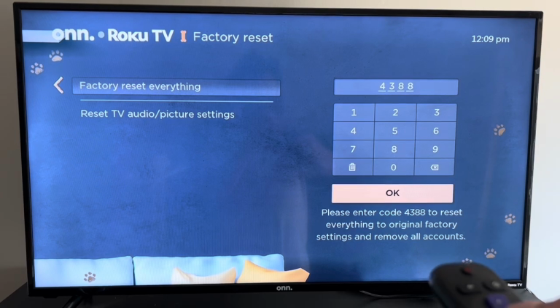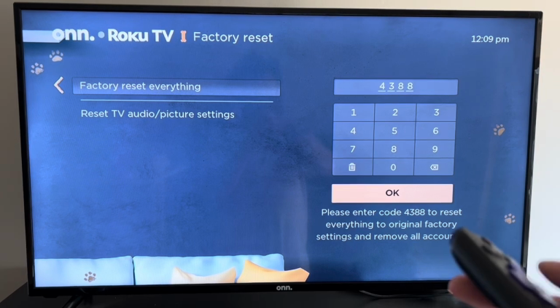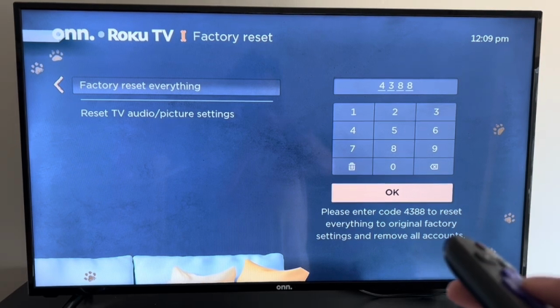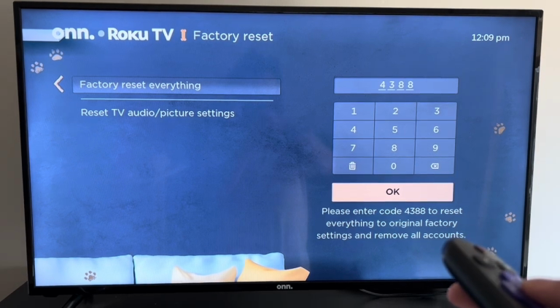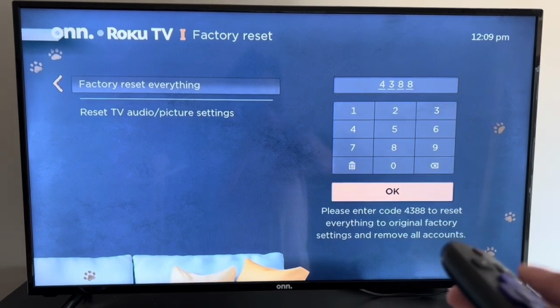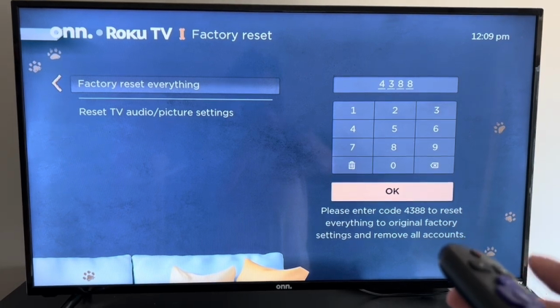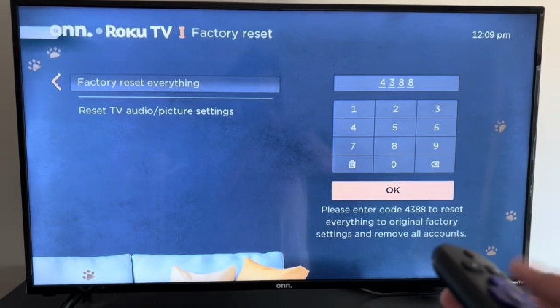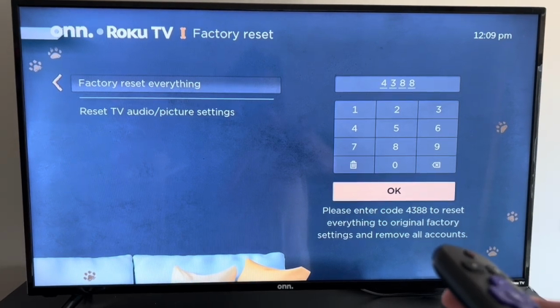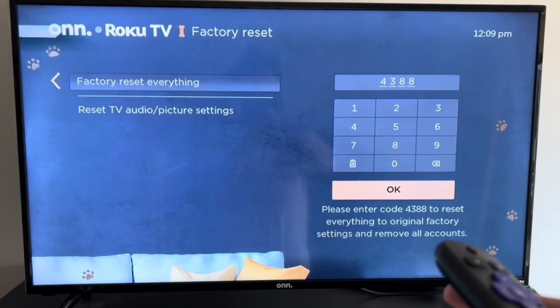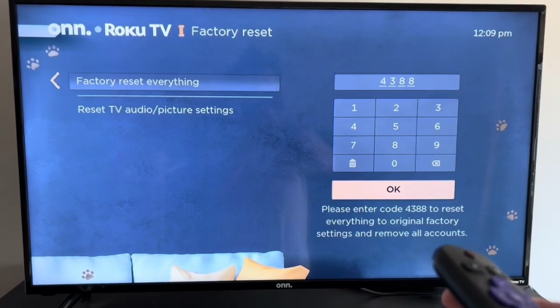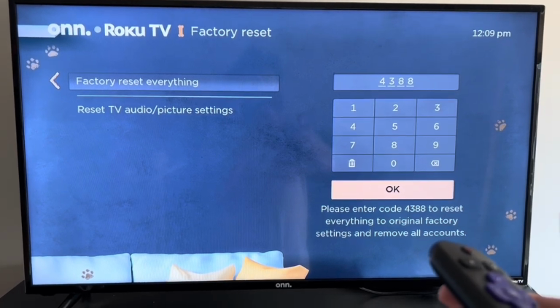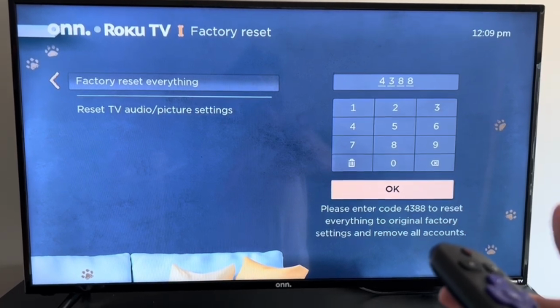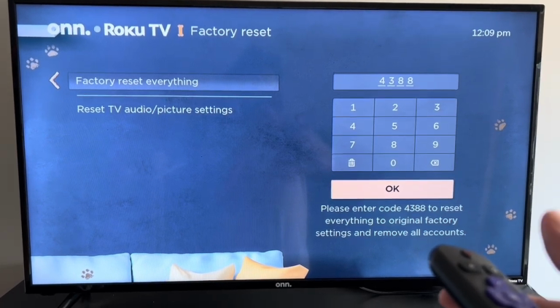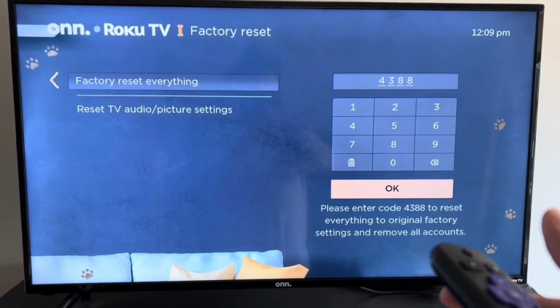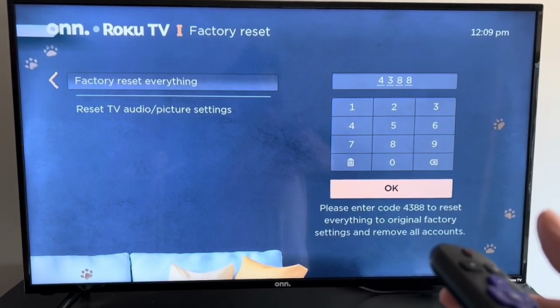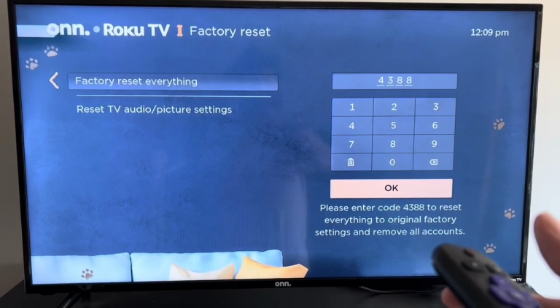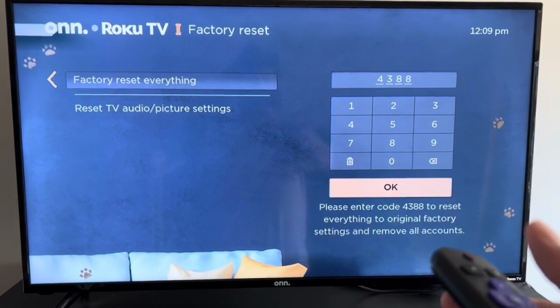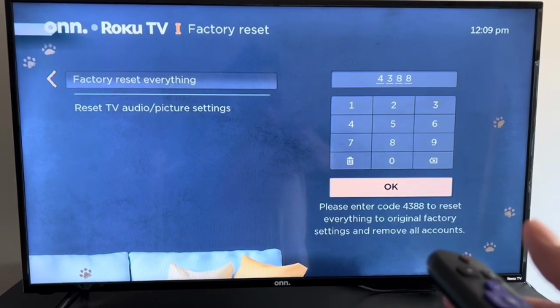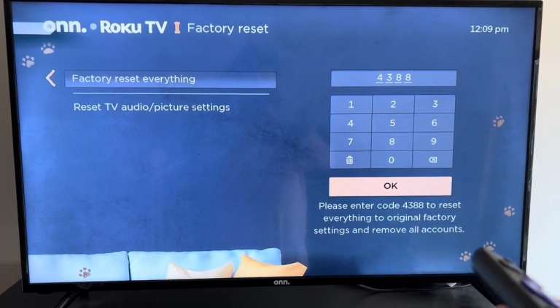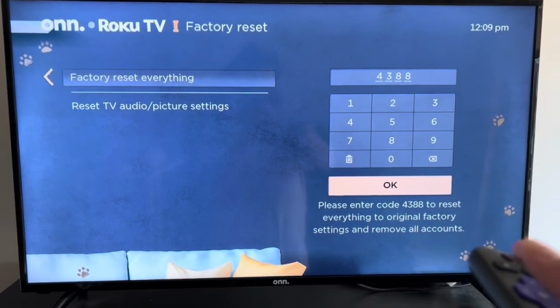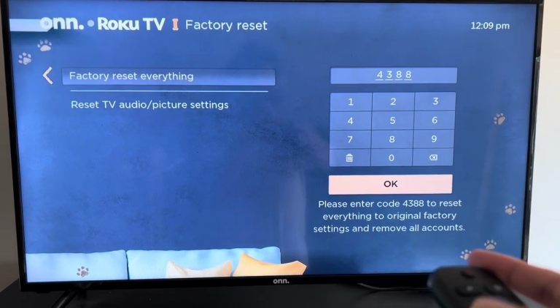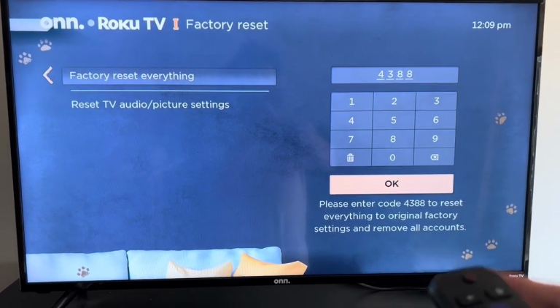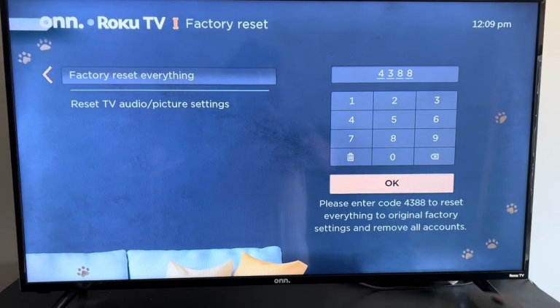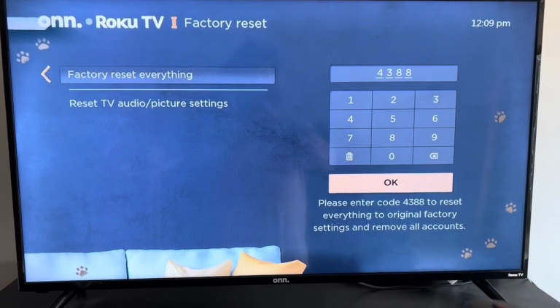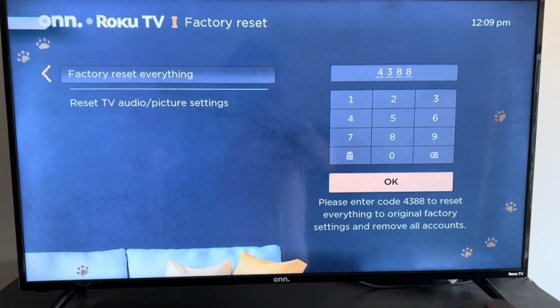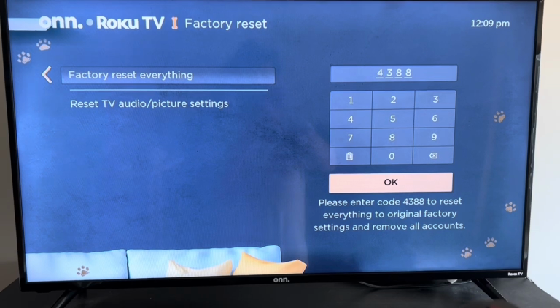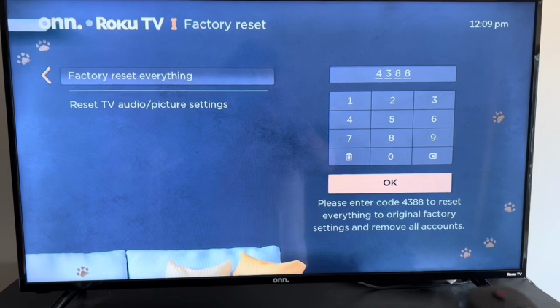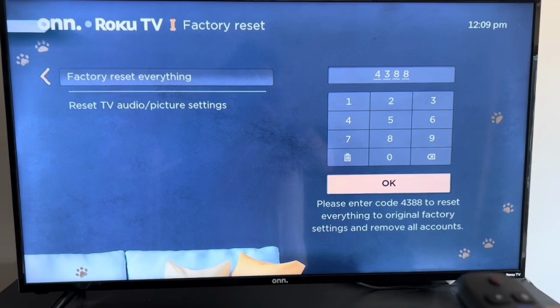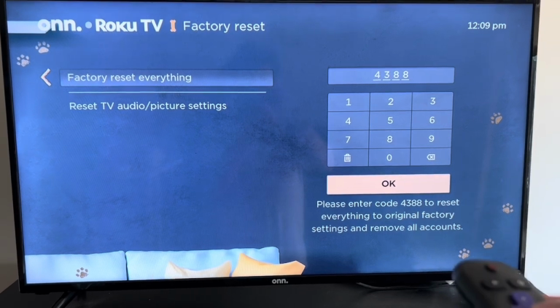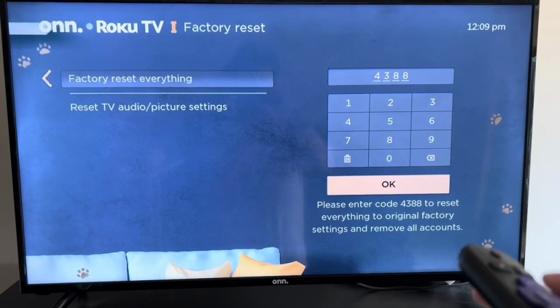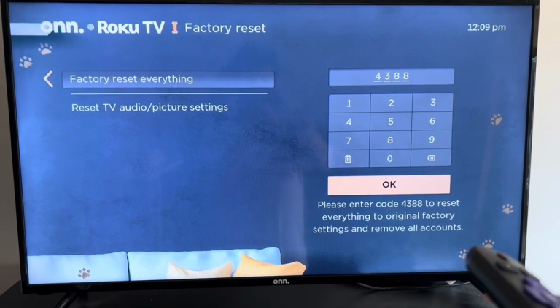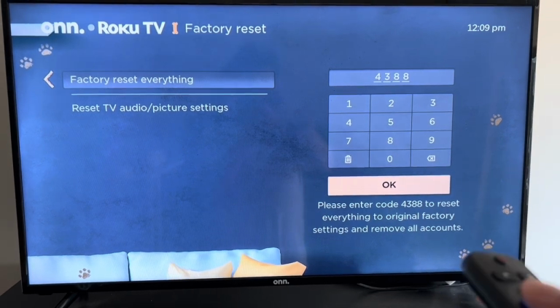It's as simple as that. All you do after is hit OK, and it will reset everything on your TV.